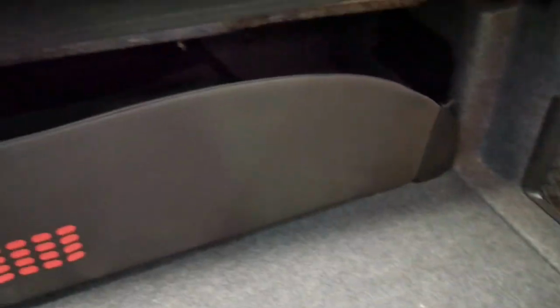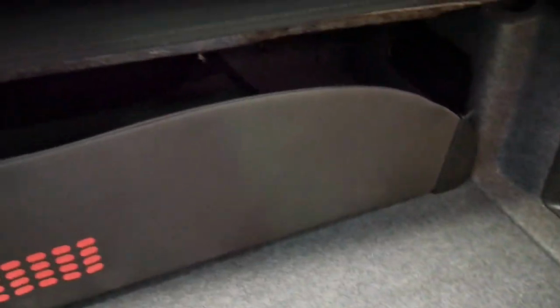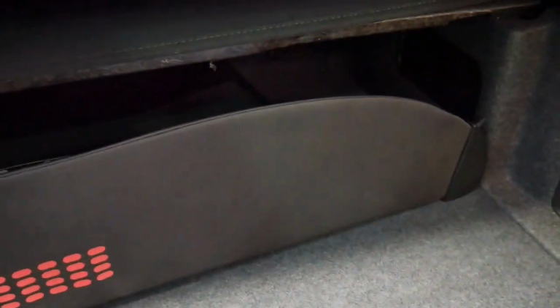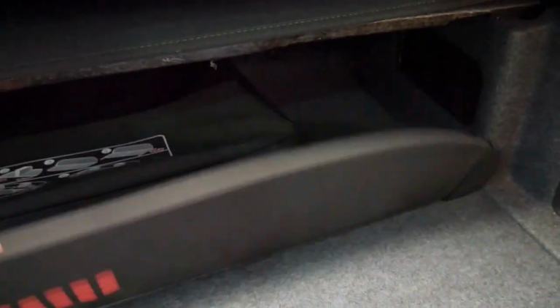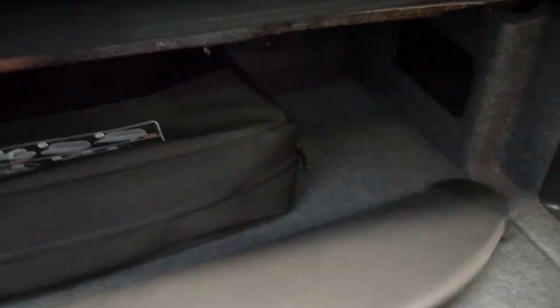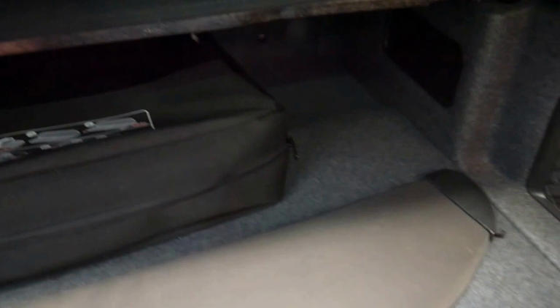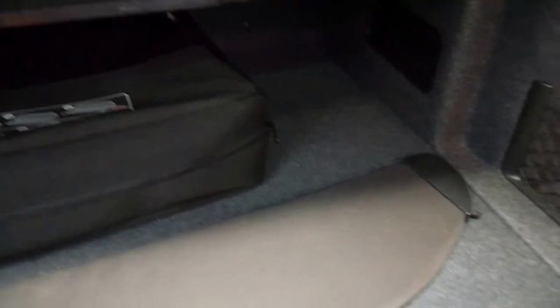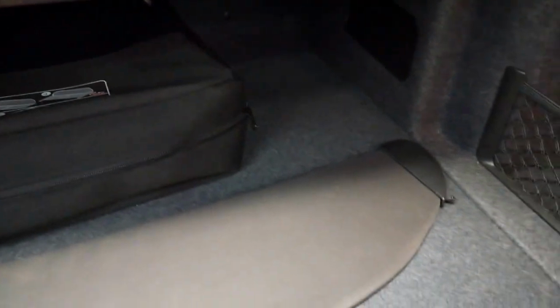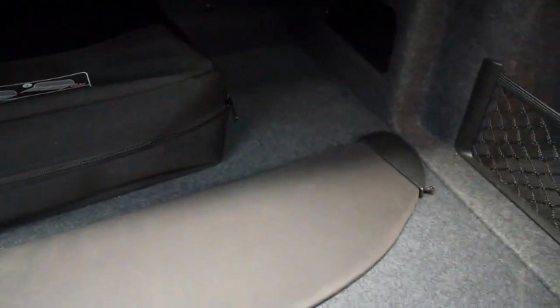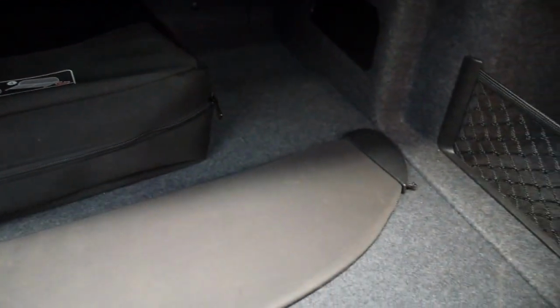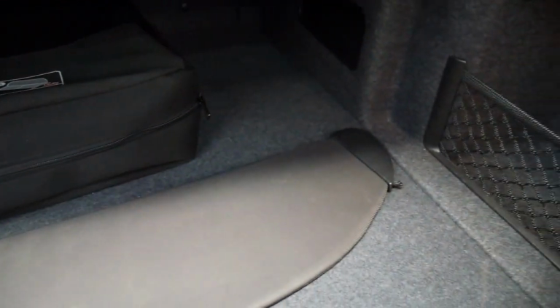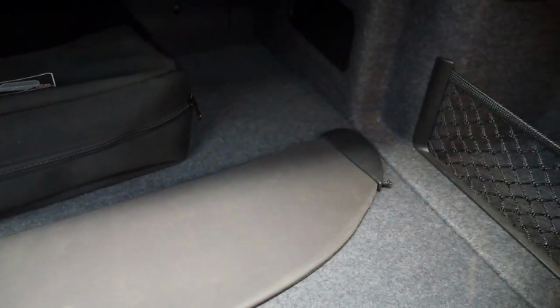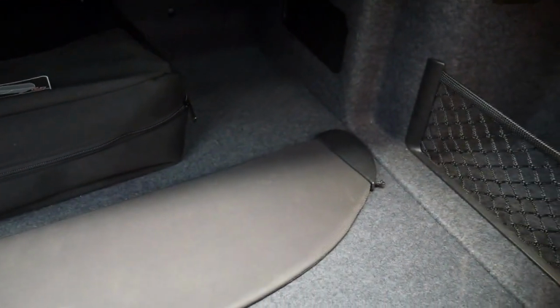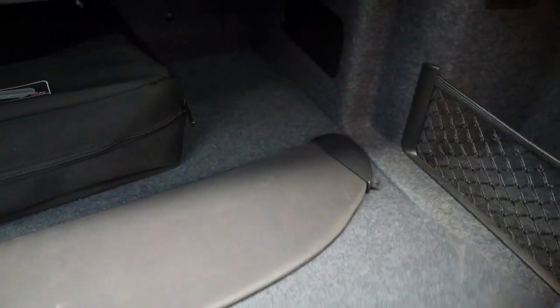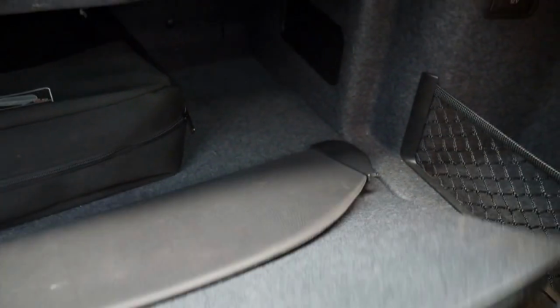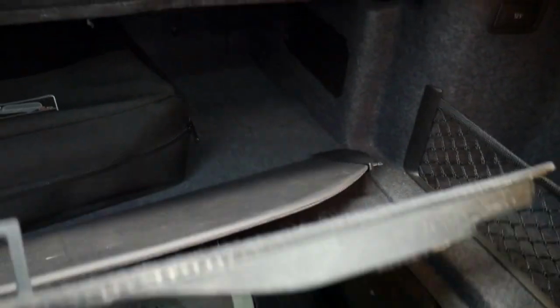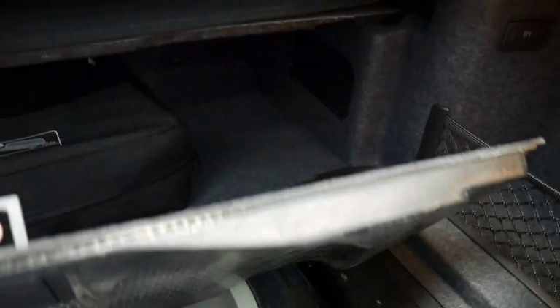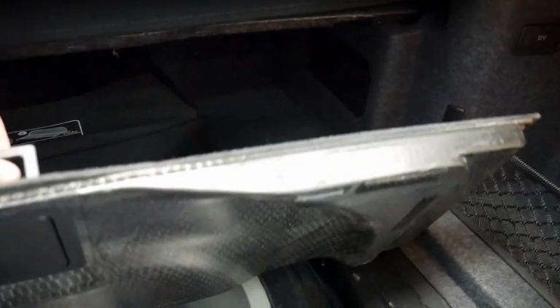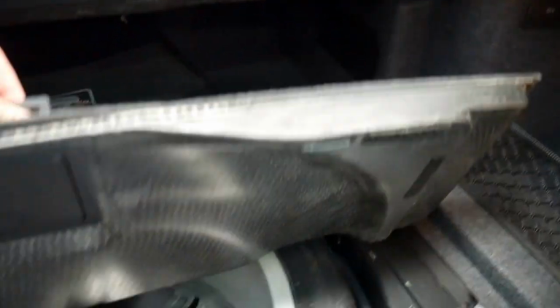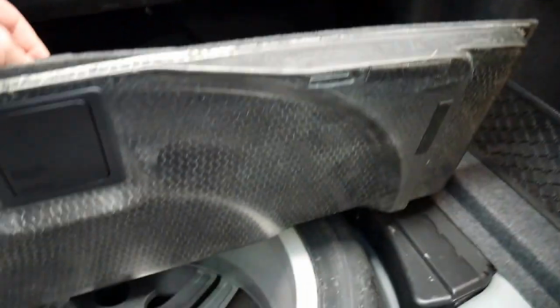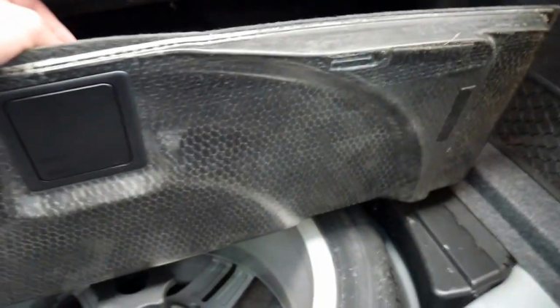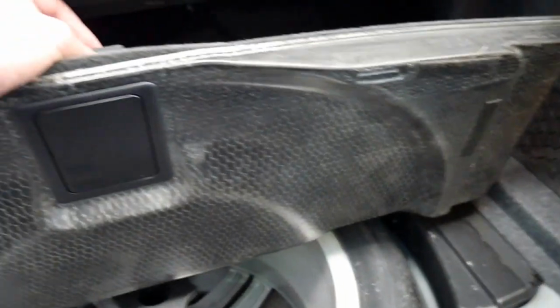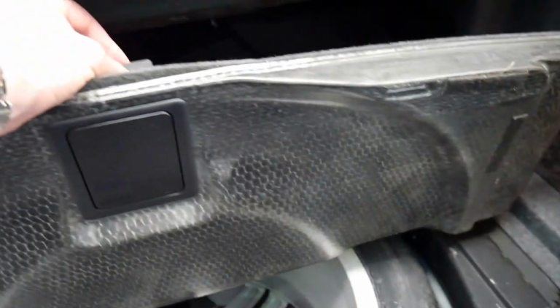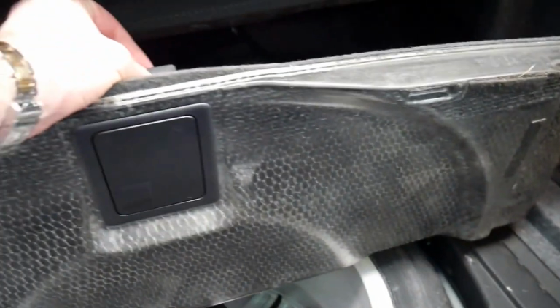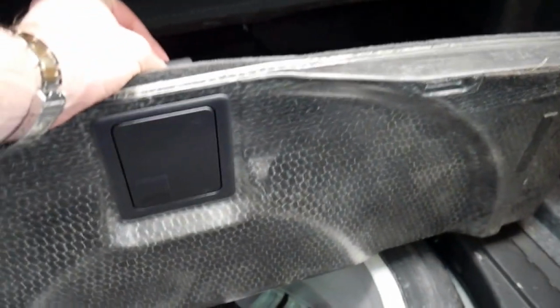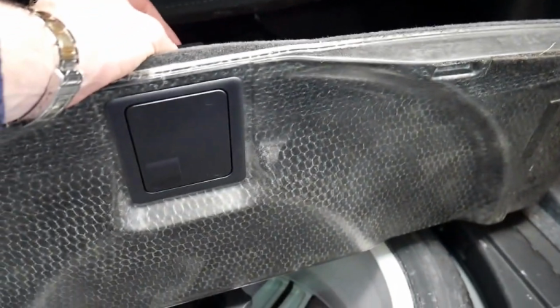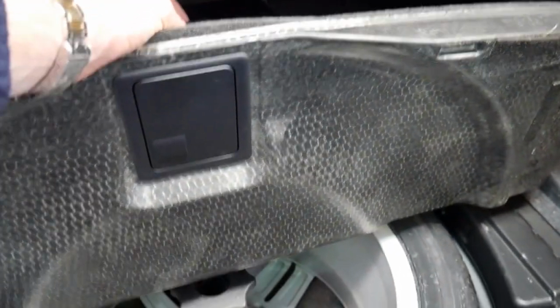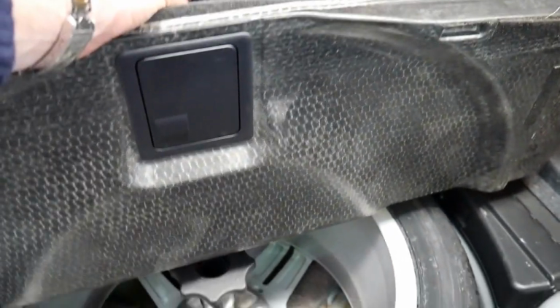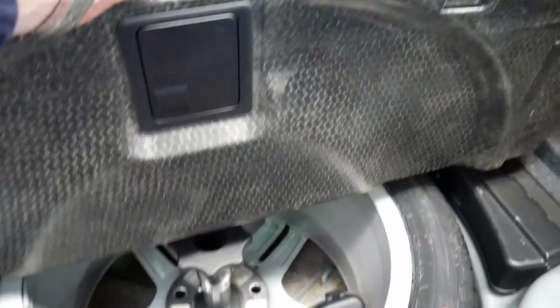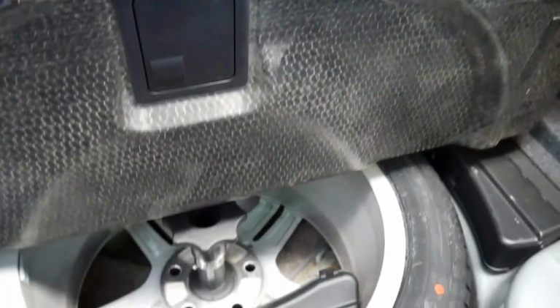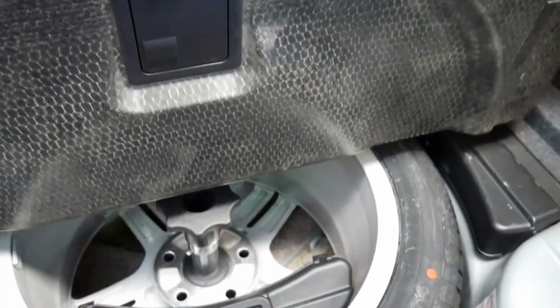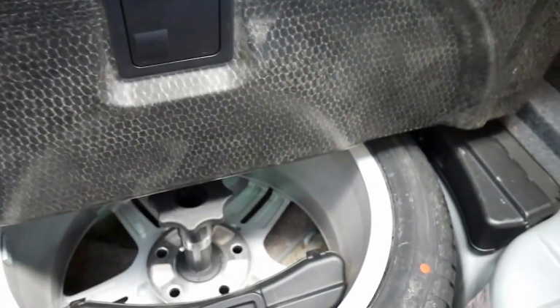There's the wind deflector which is great, and it's got a full-size spare in the back.